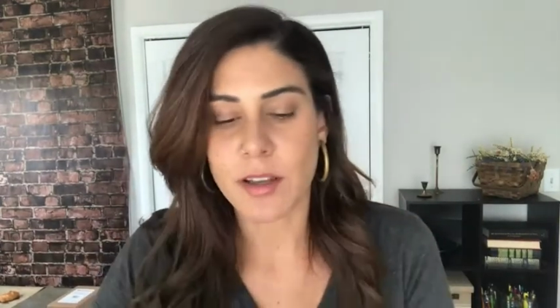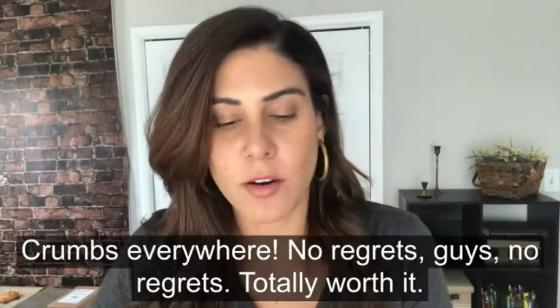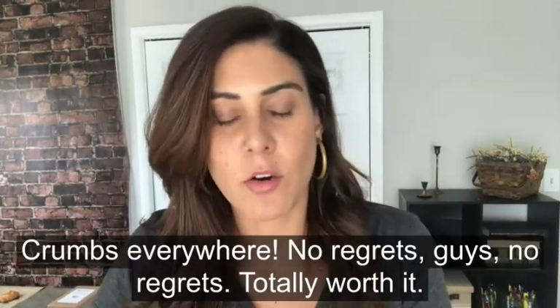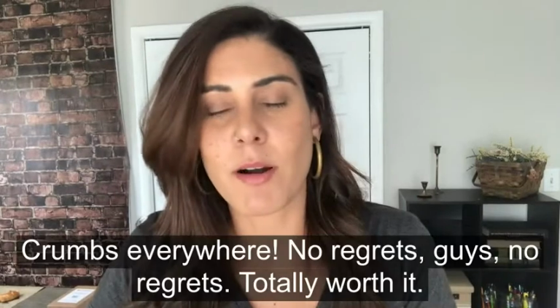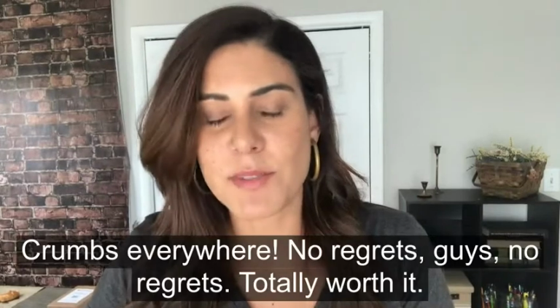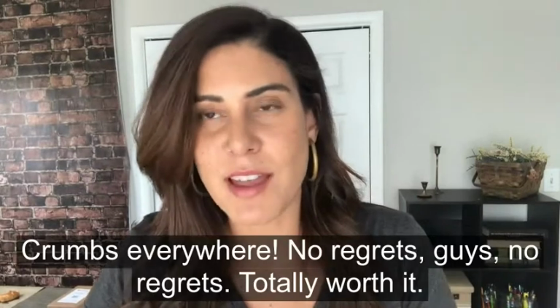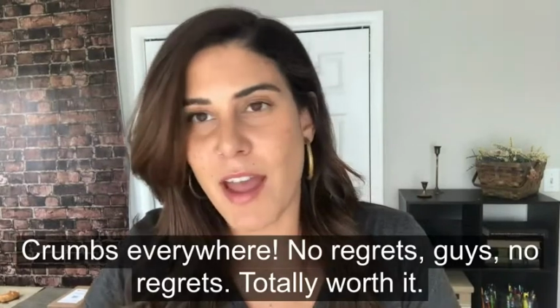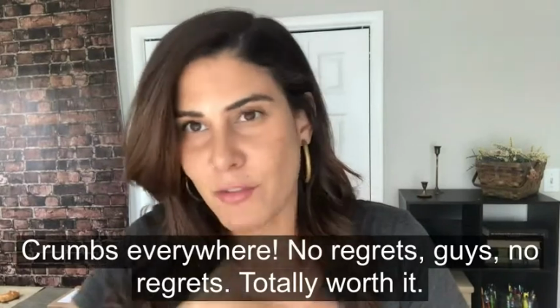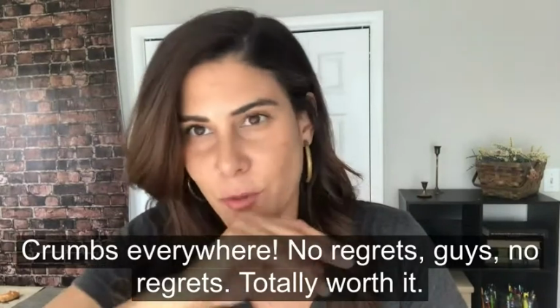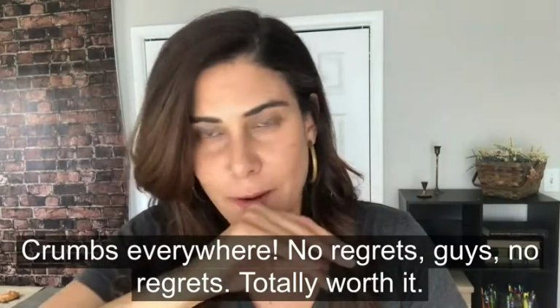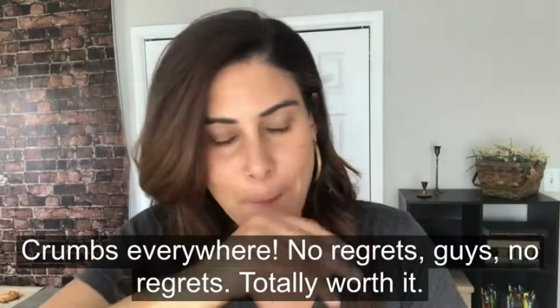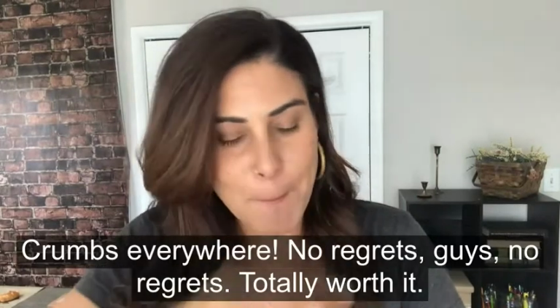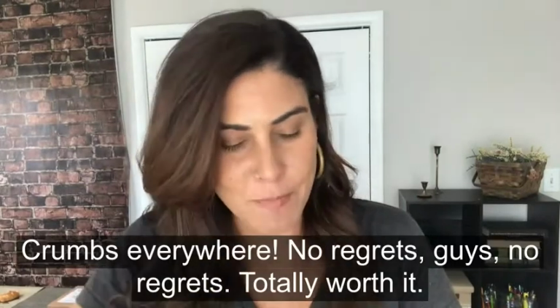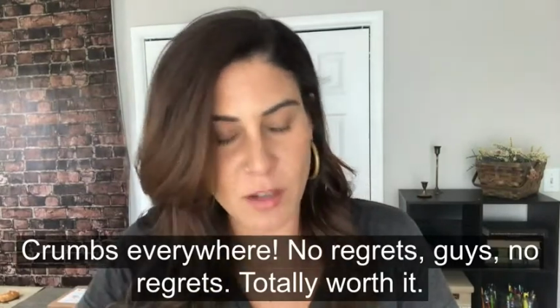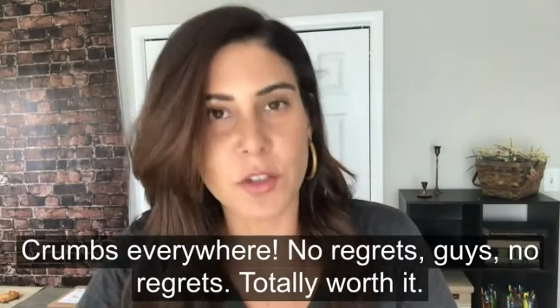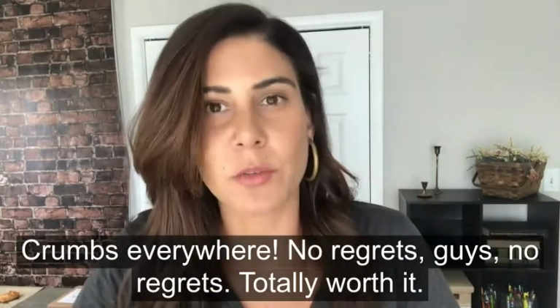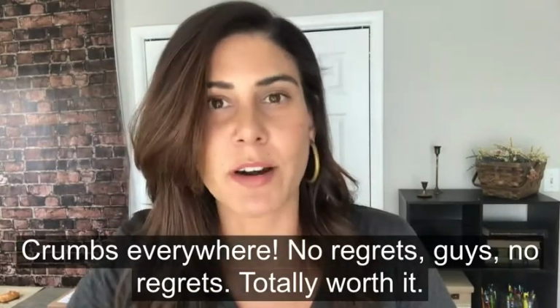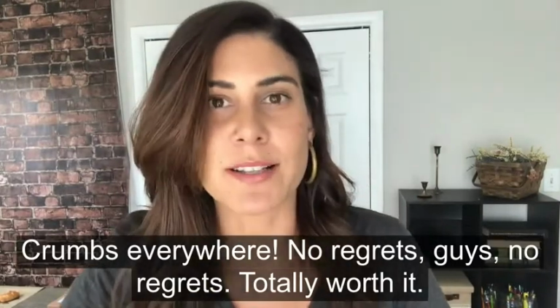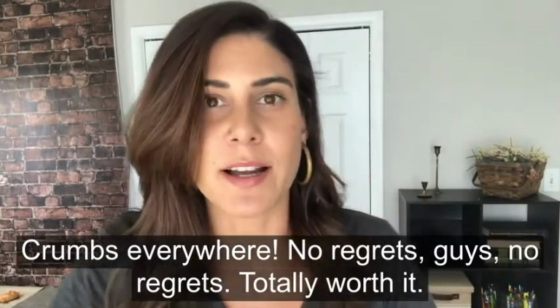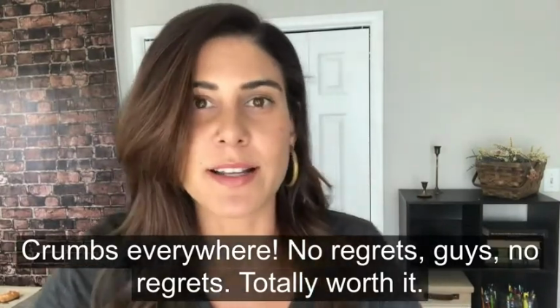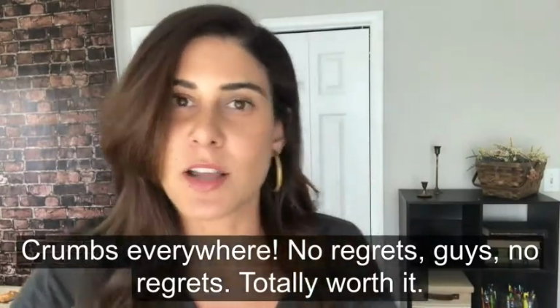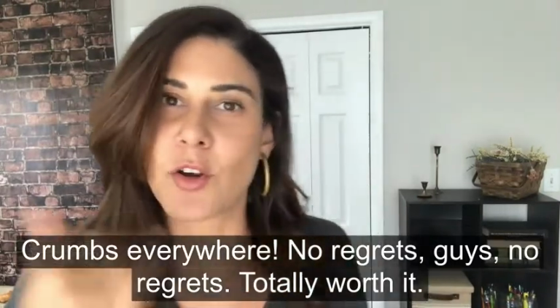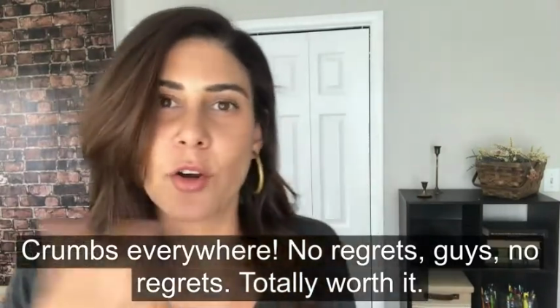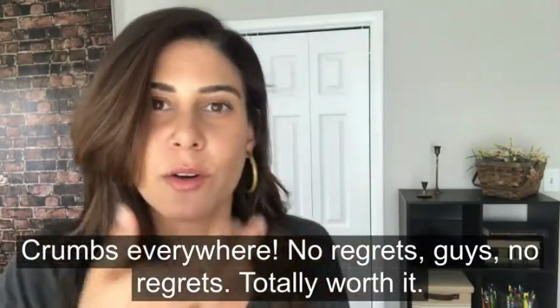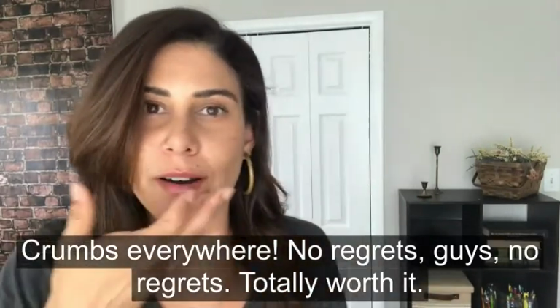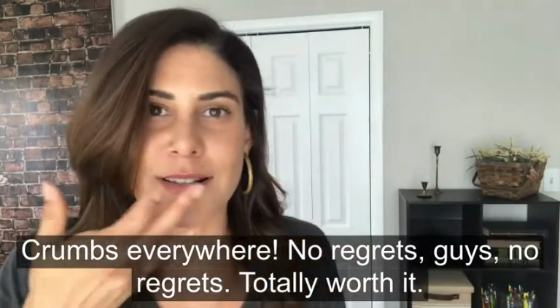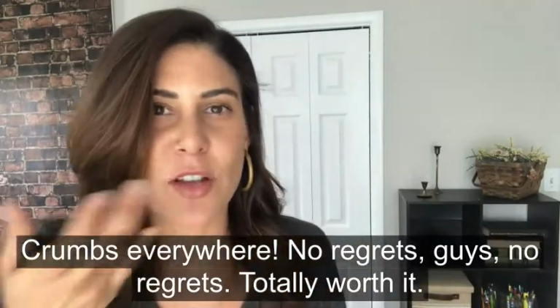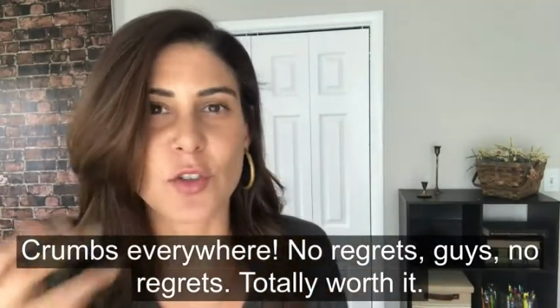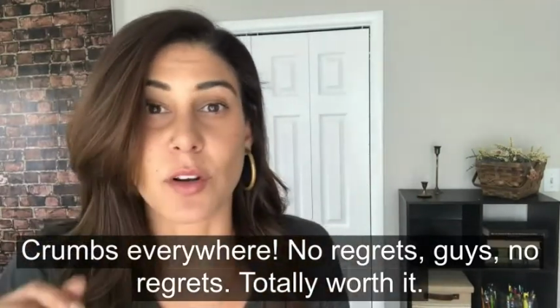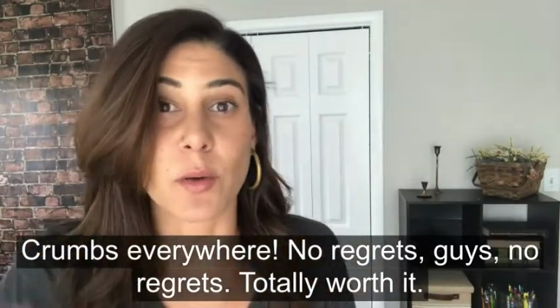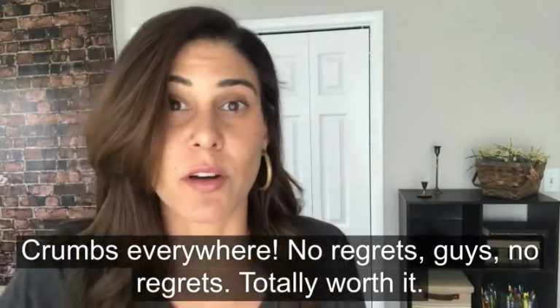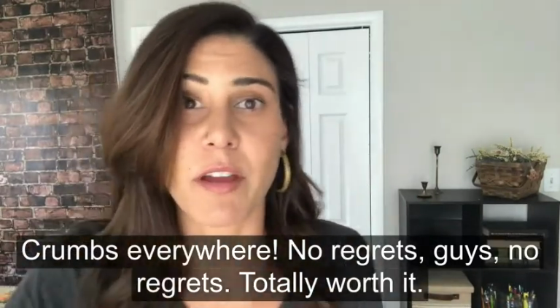Crumbs everywhere. No regrets, guys. No regrets. Totally worth it.